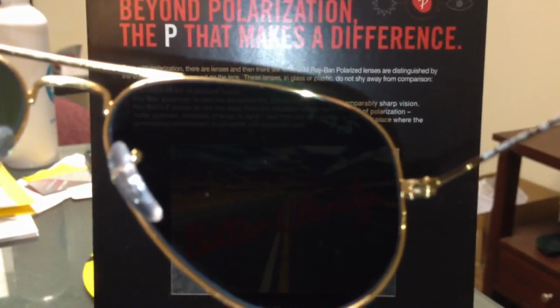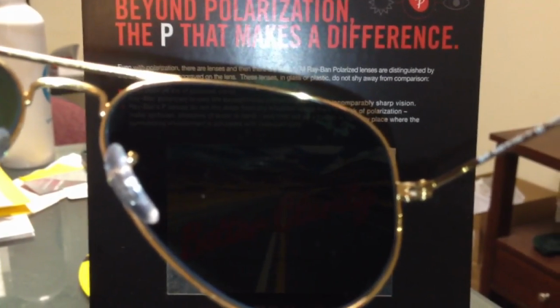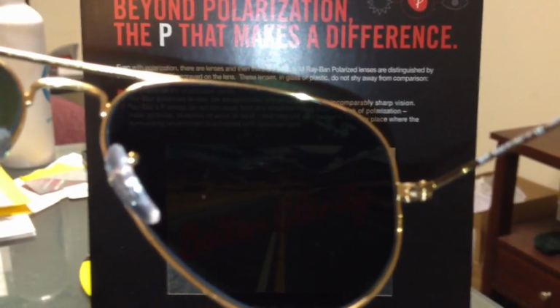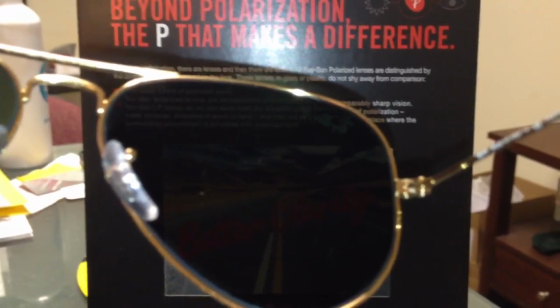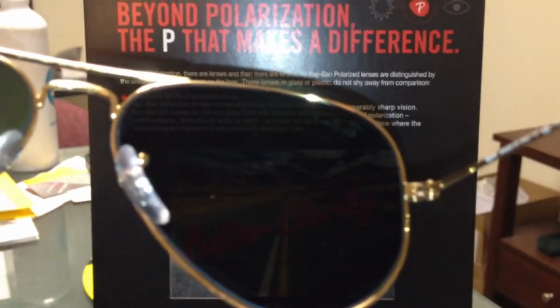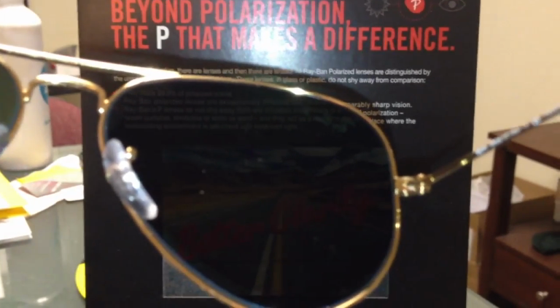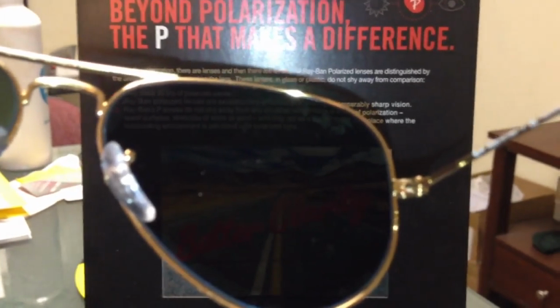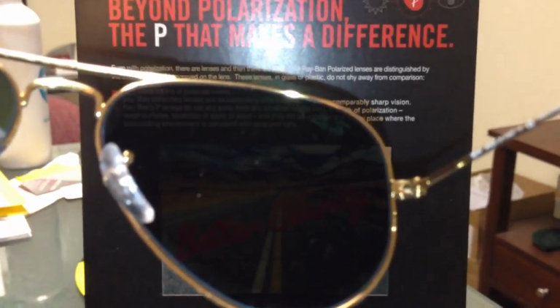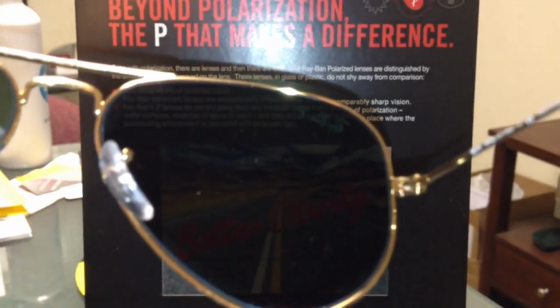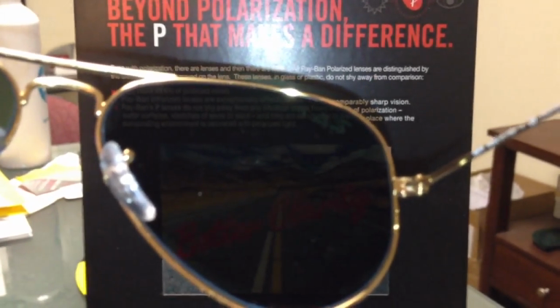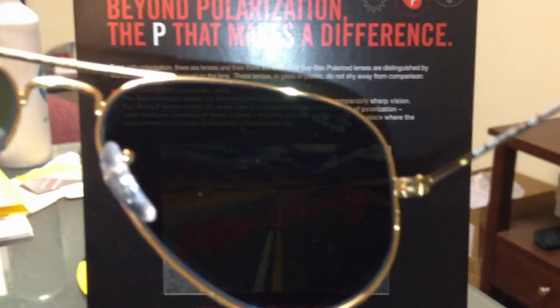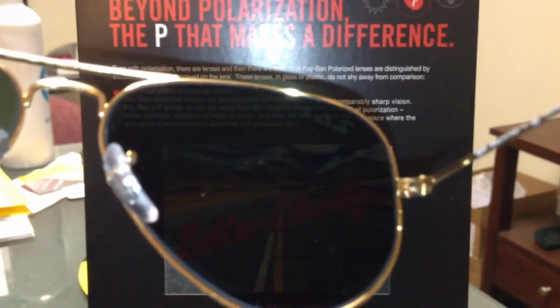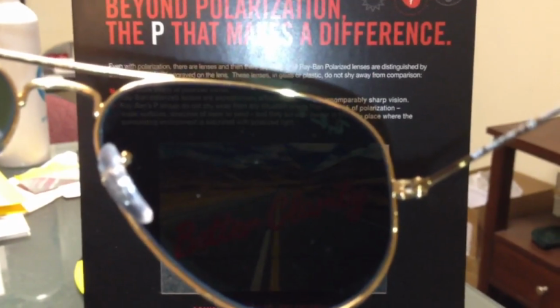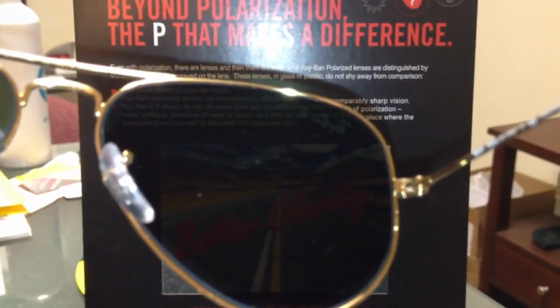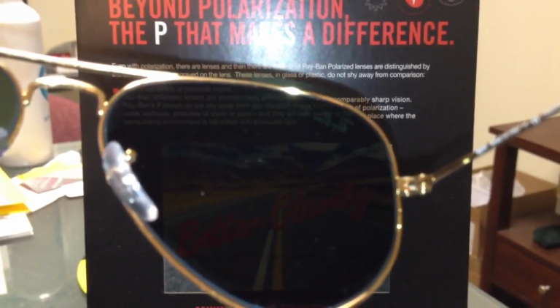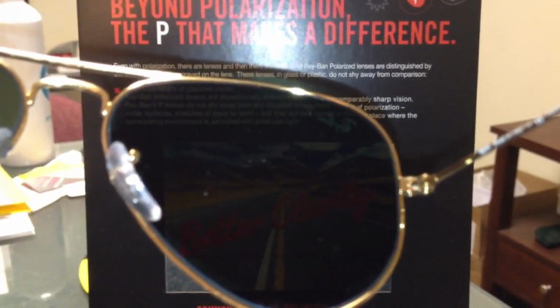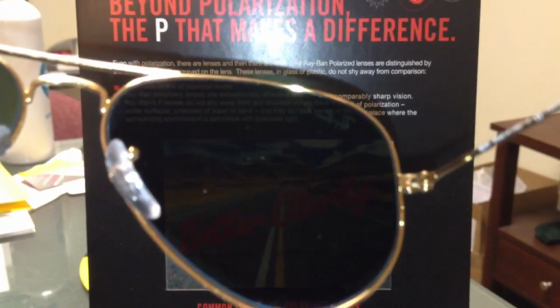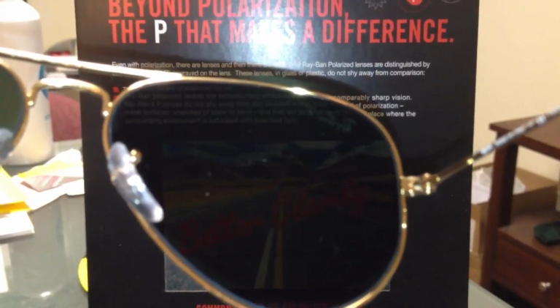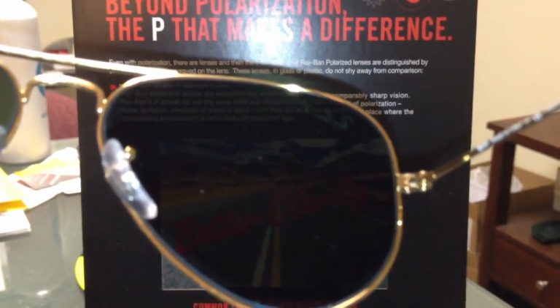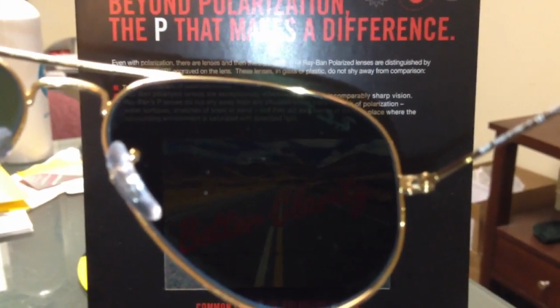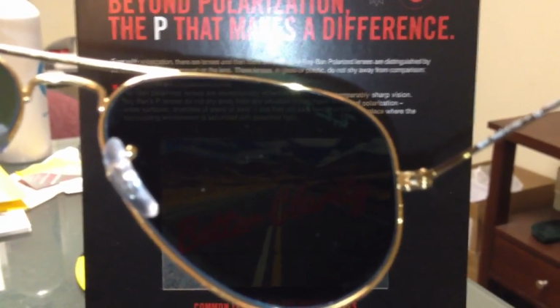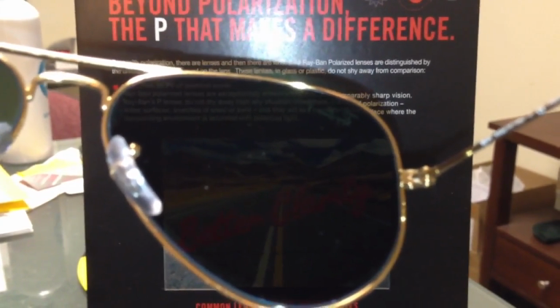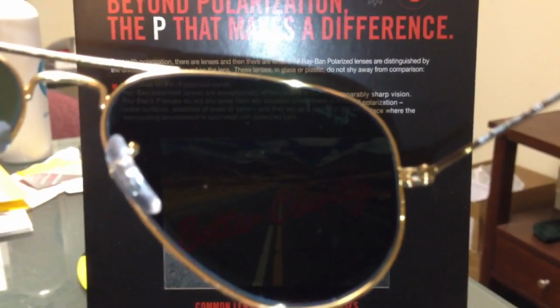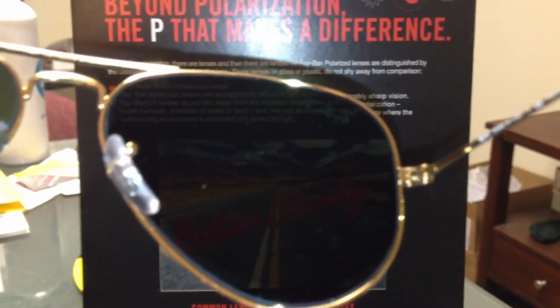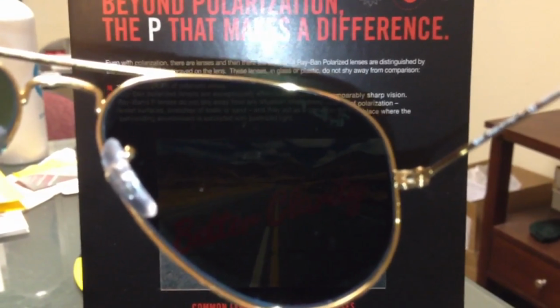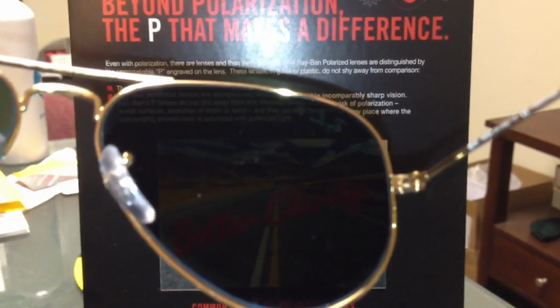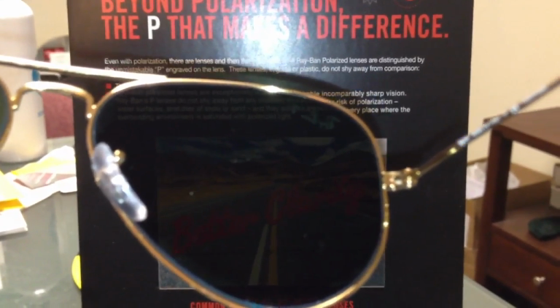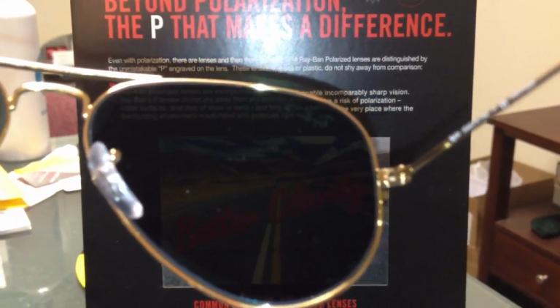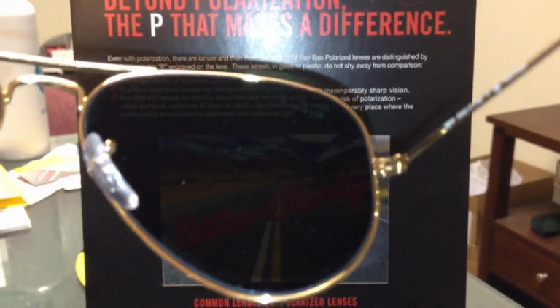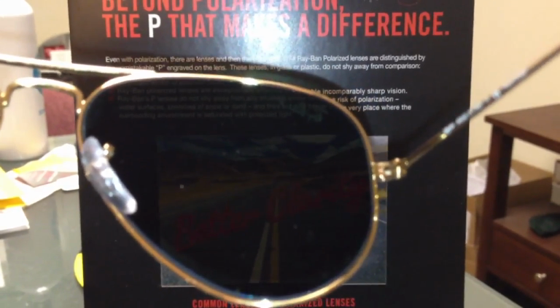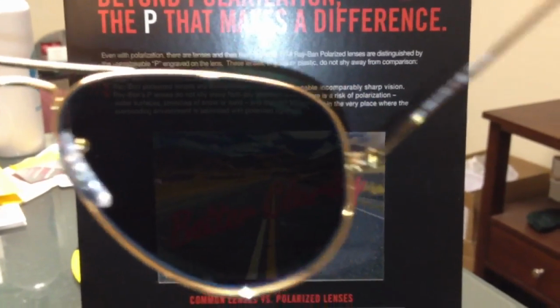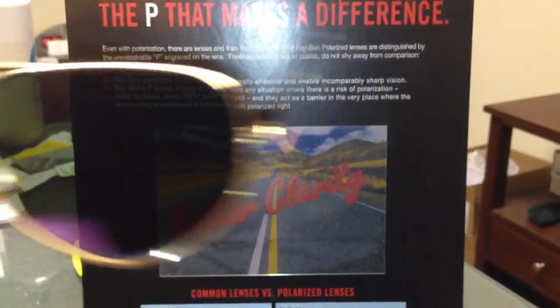At the bottom of this video, ask us any questions regarding polarized and non-polarized.